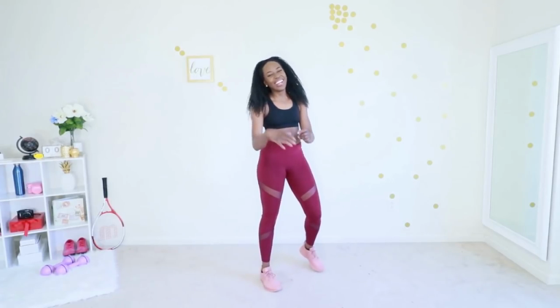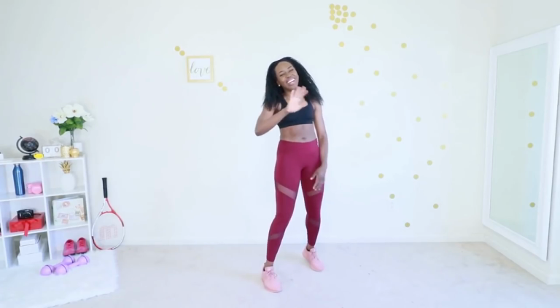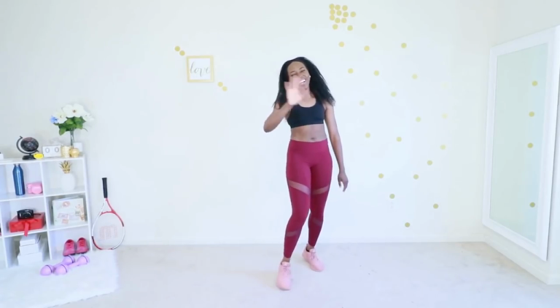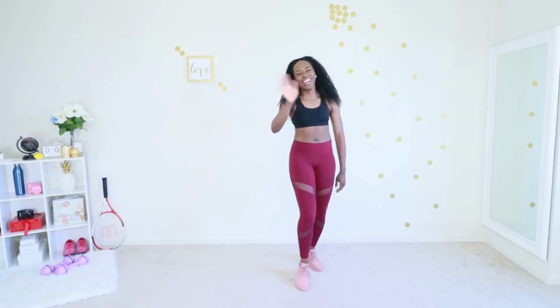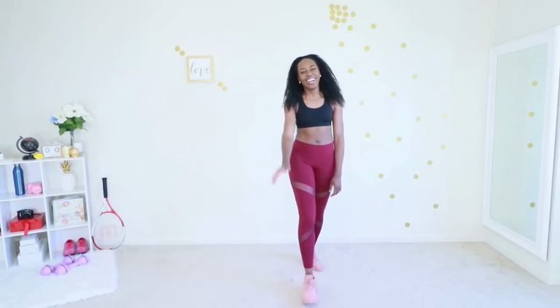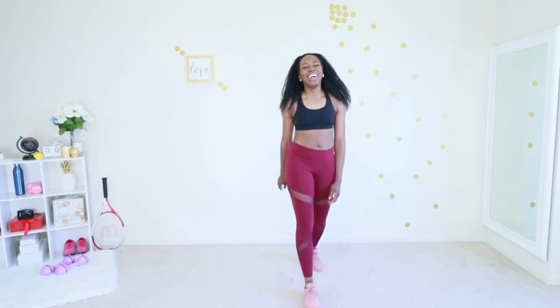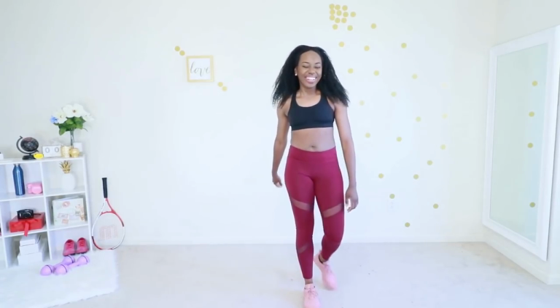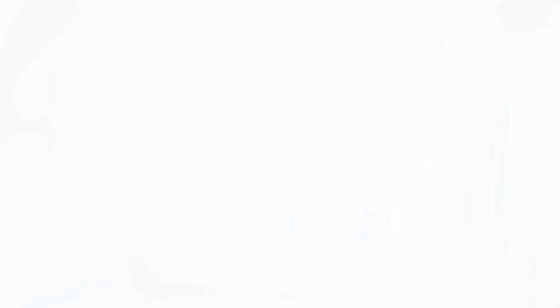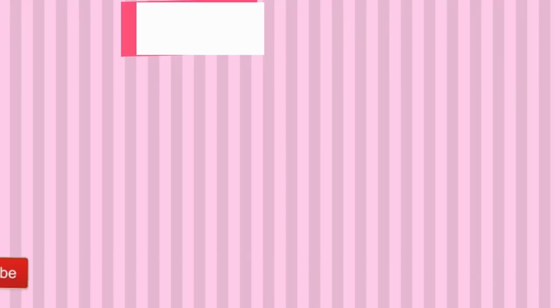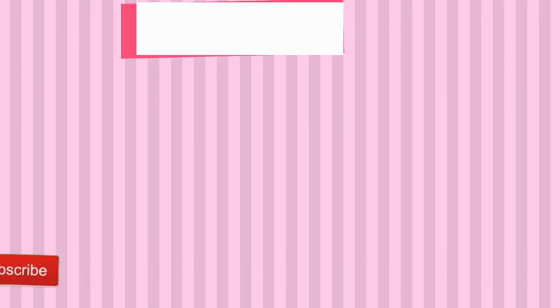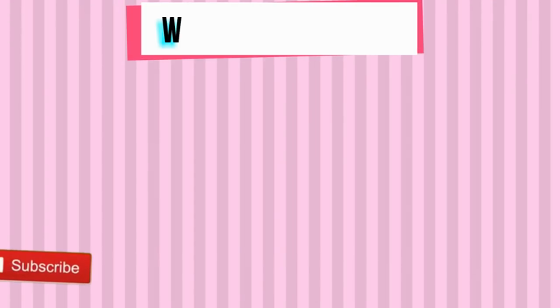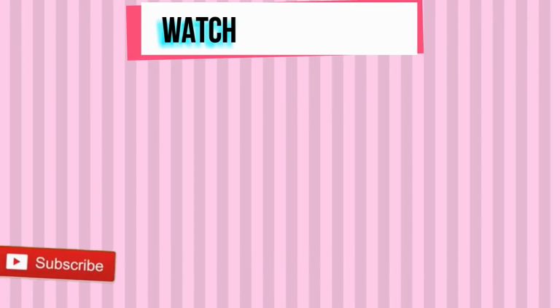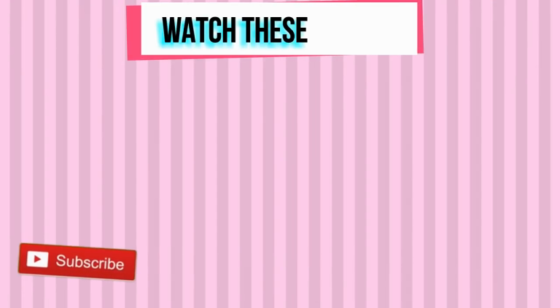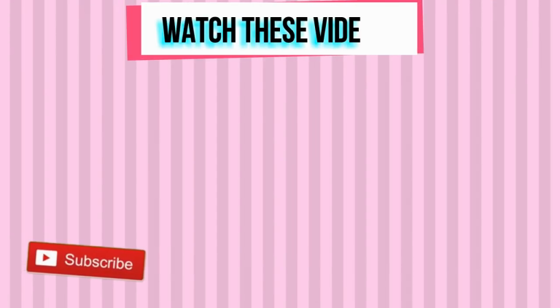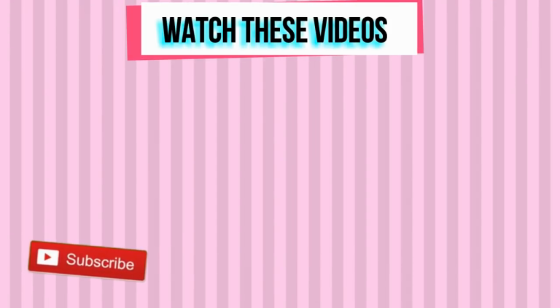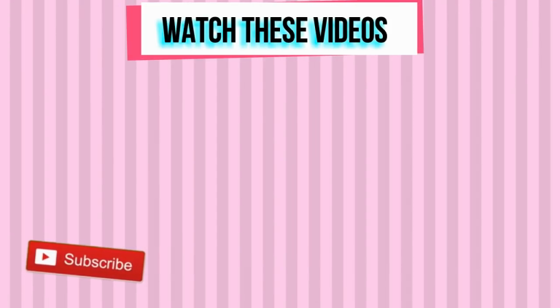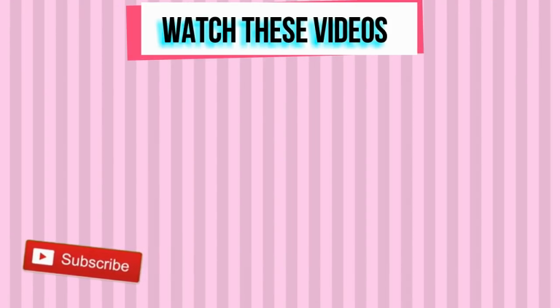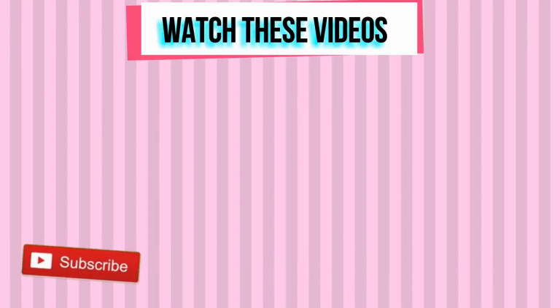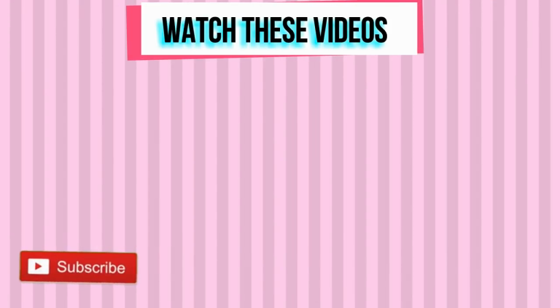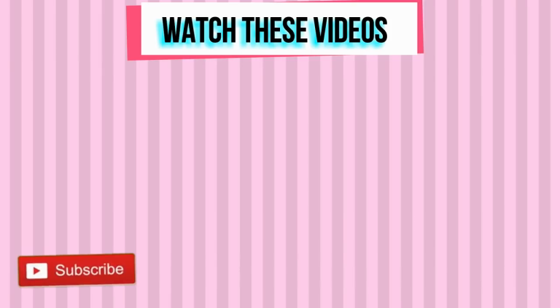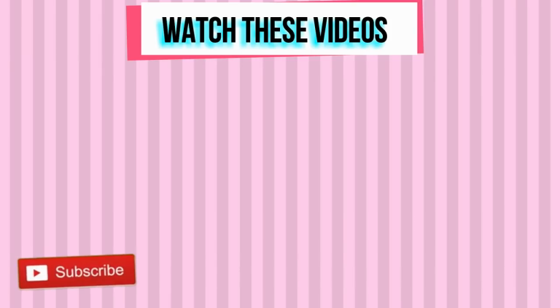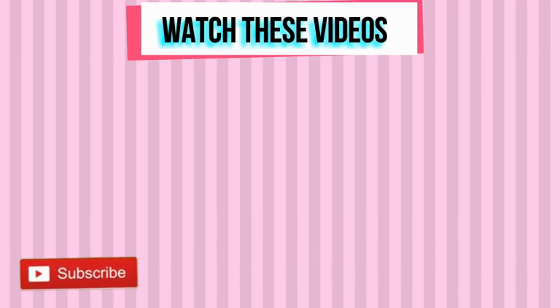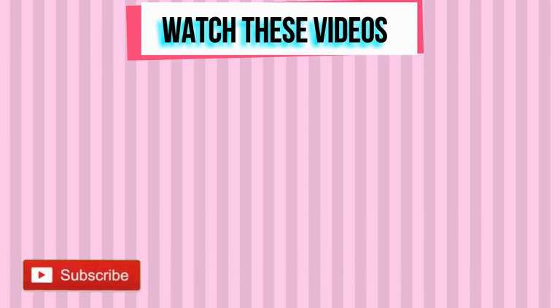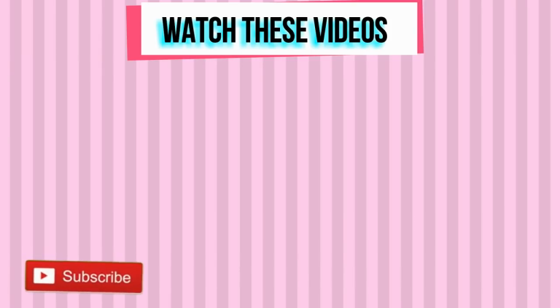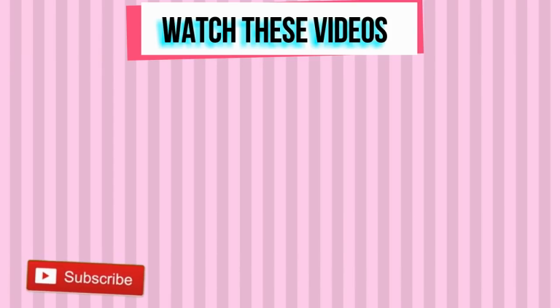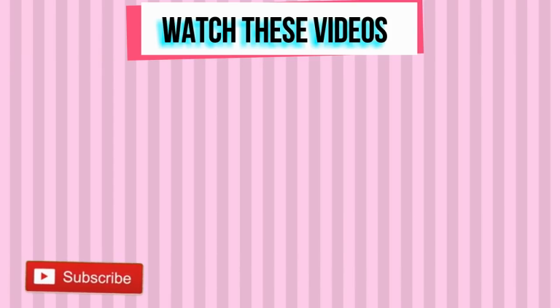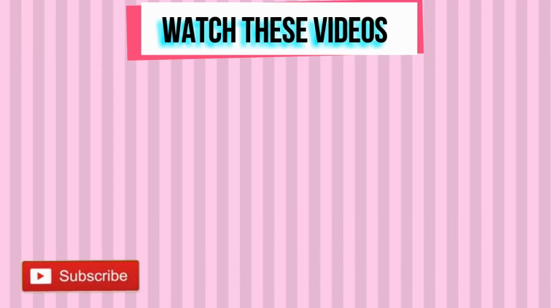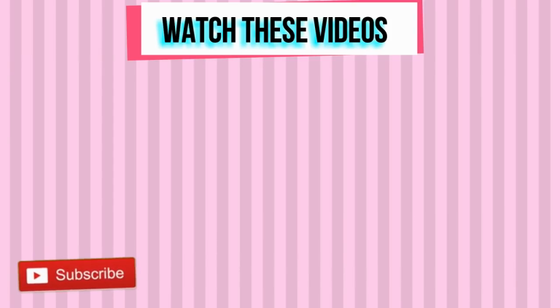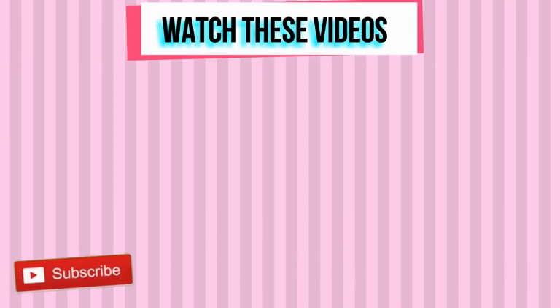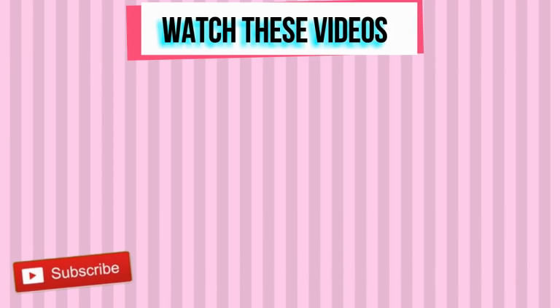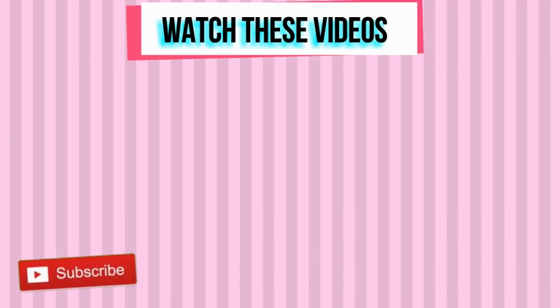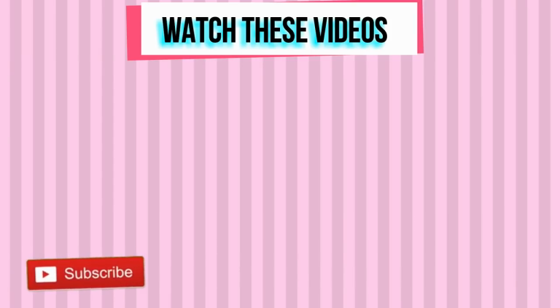Thank you for working out with me today. Subscribe to my YouTube channel if you haven't done so already, and I will see you in my next workout video.